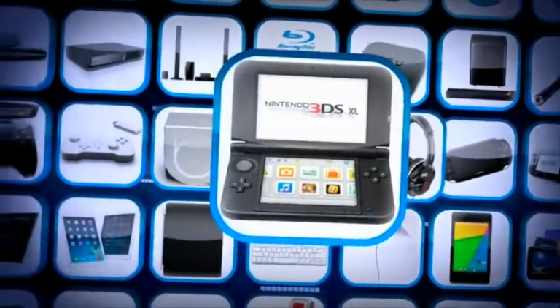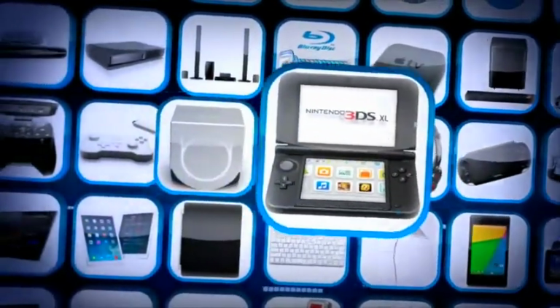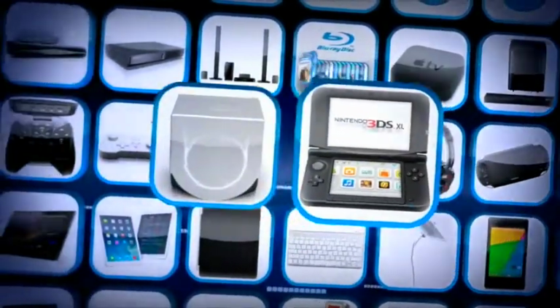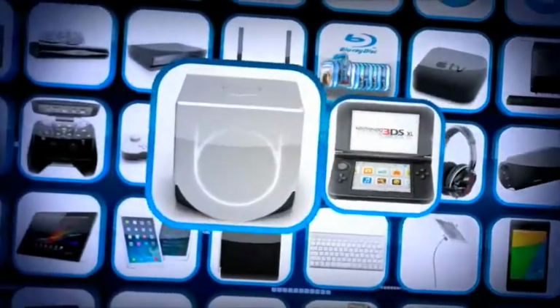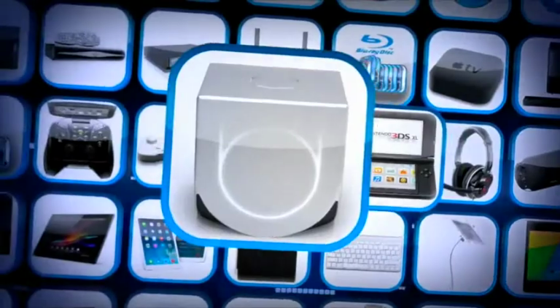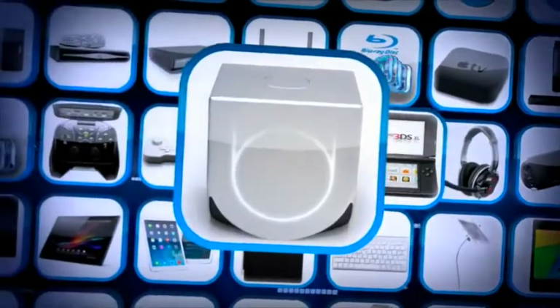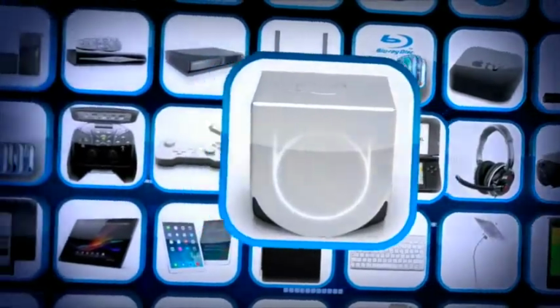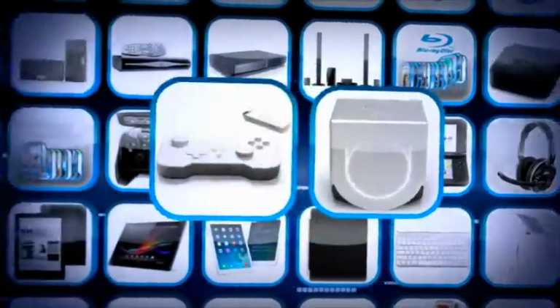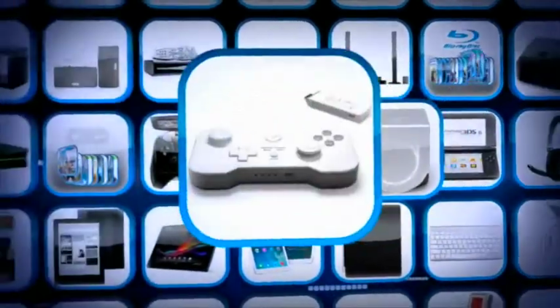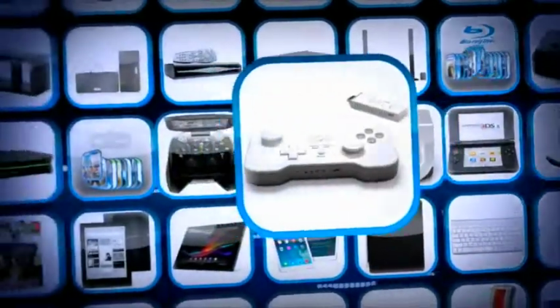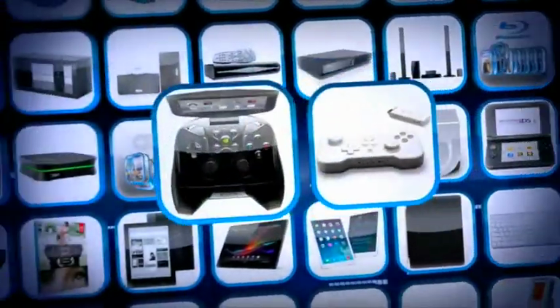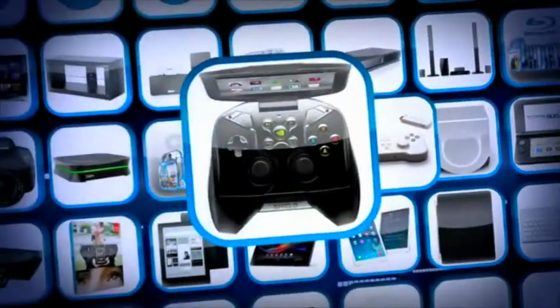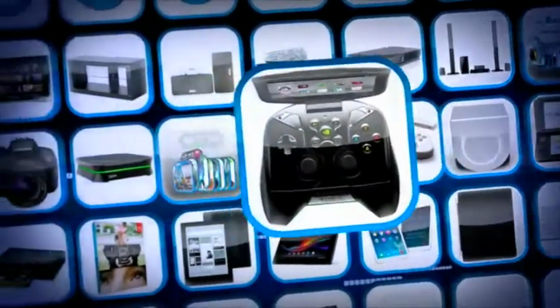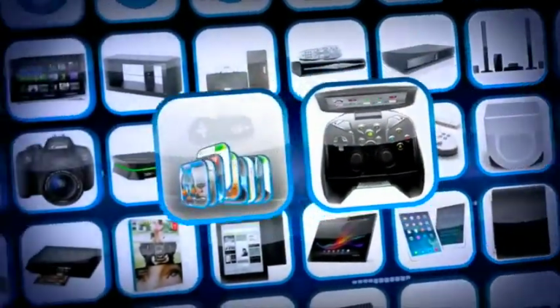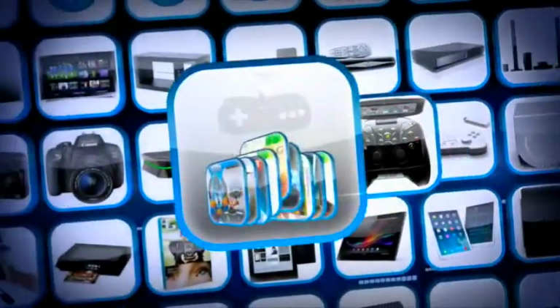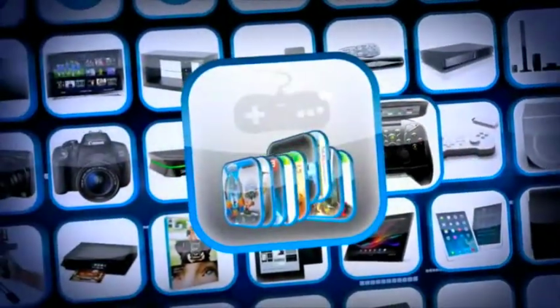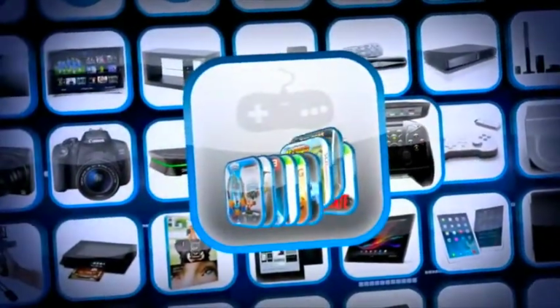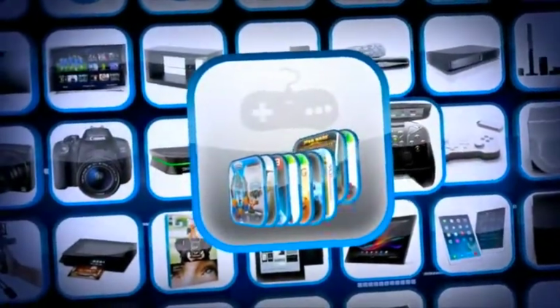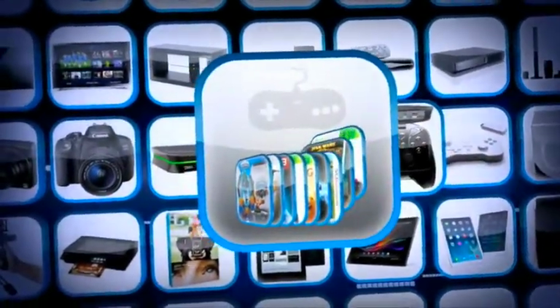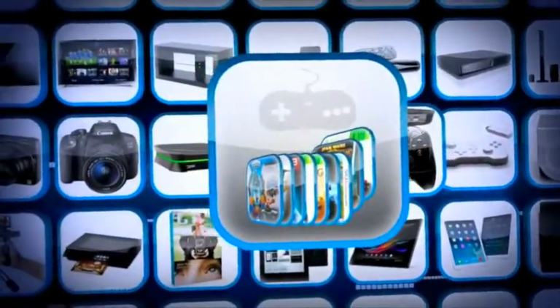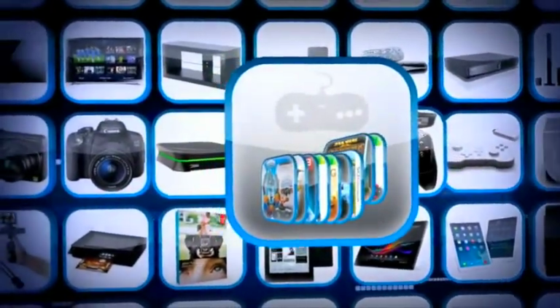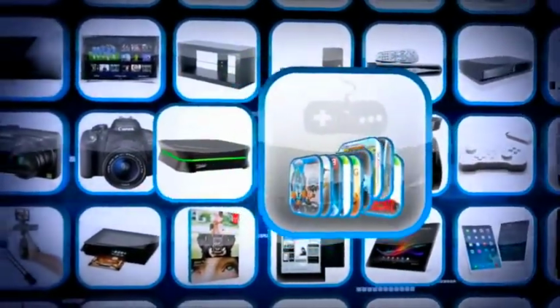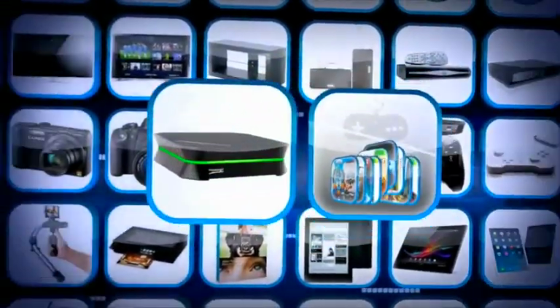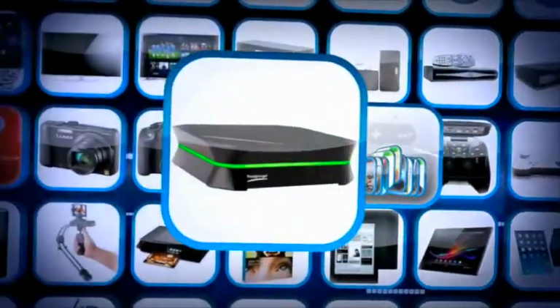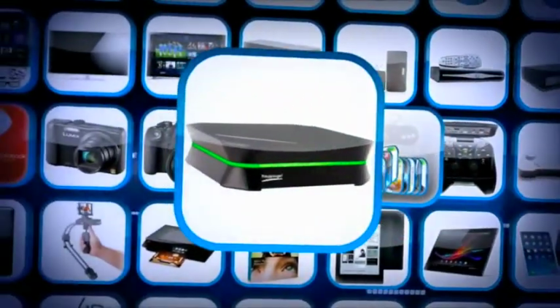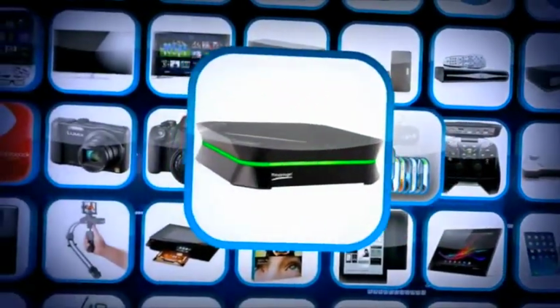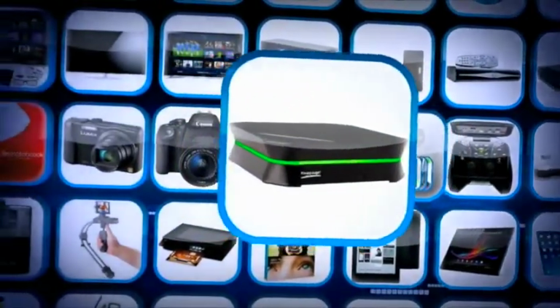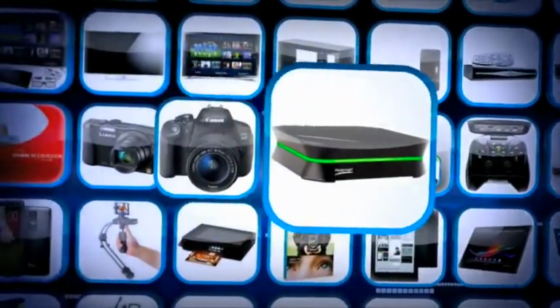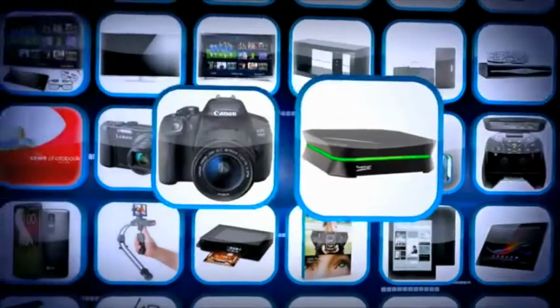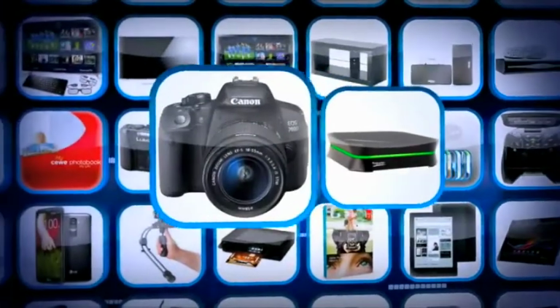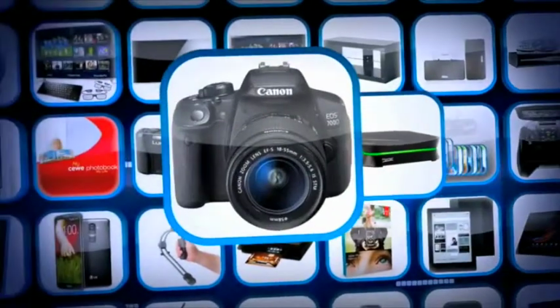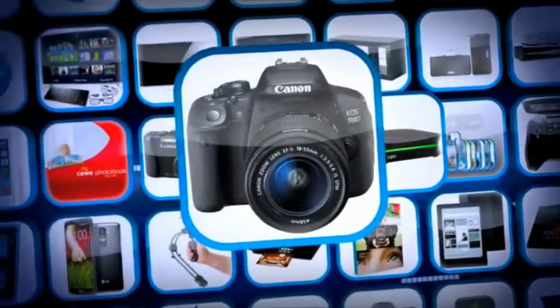A Nintendo 3DS XL, an Ouya, Game Stick, Nvidia Shield, and games for all the consoles. An HD gaming recorder.